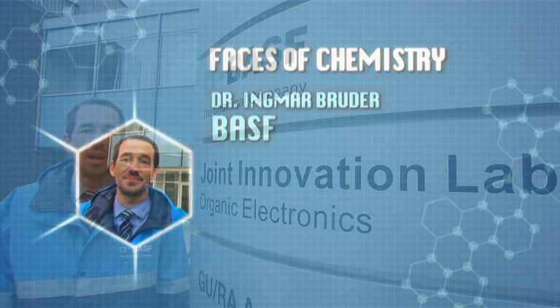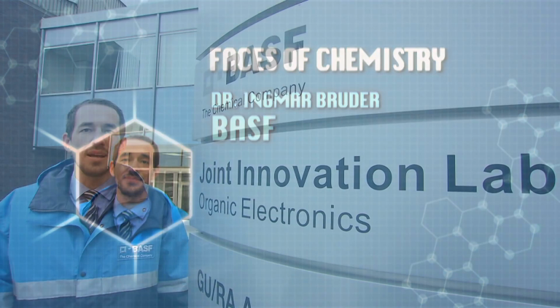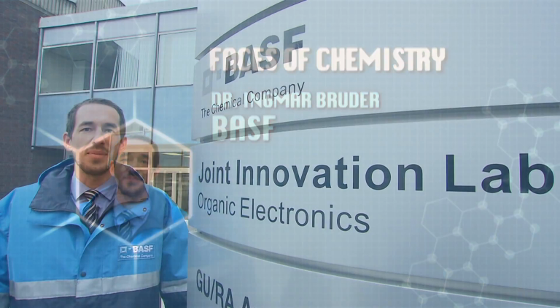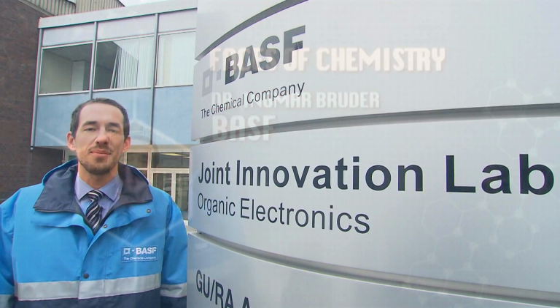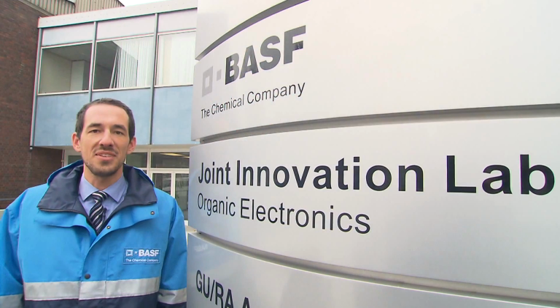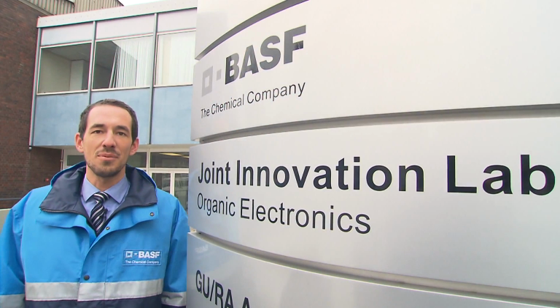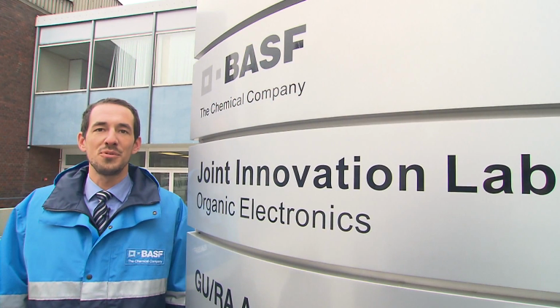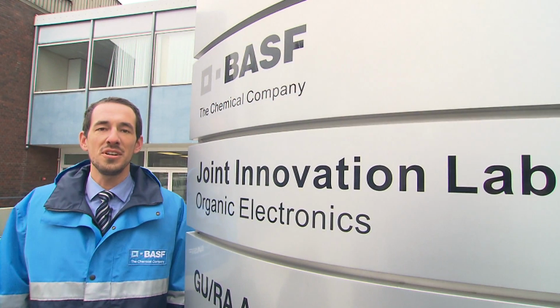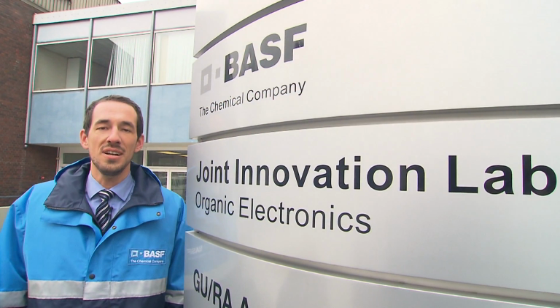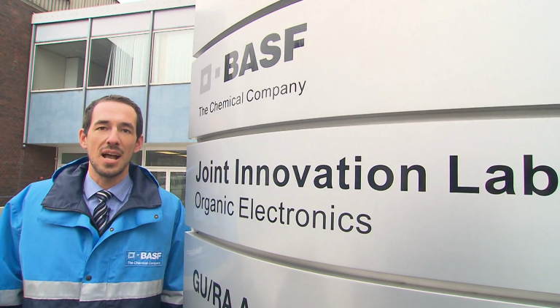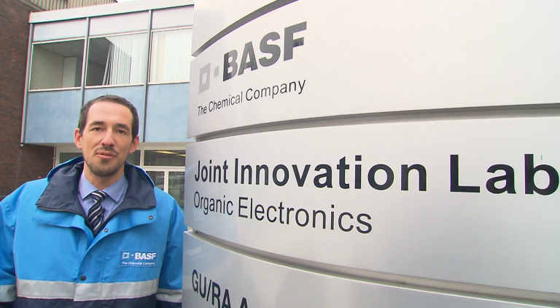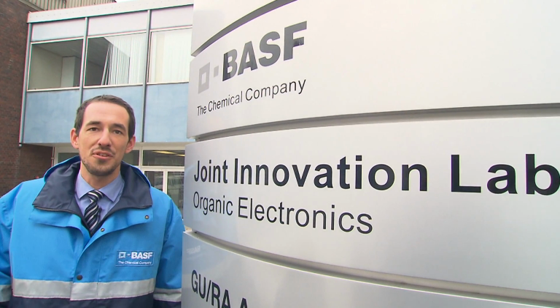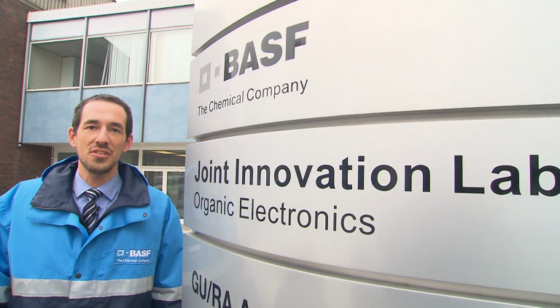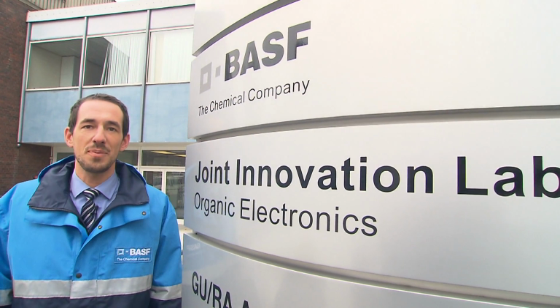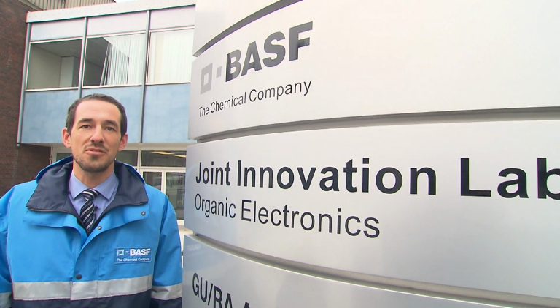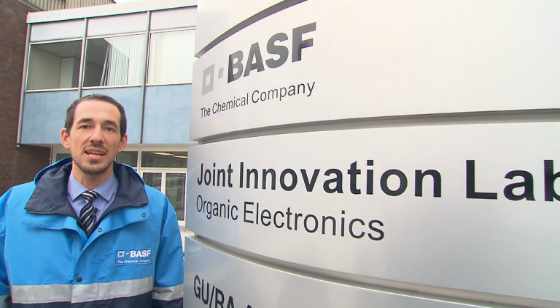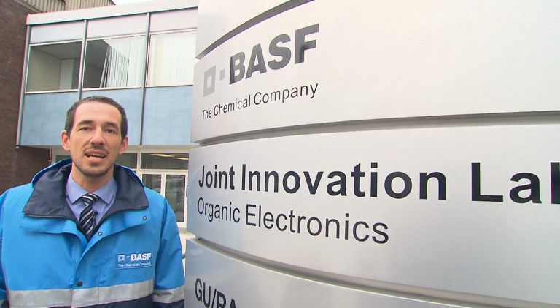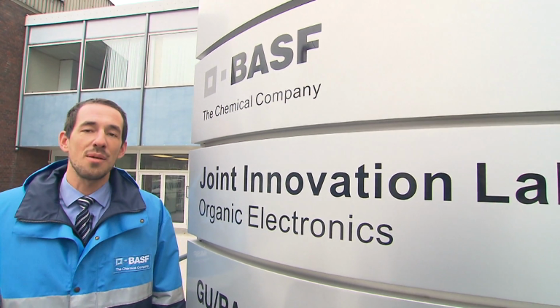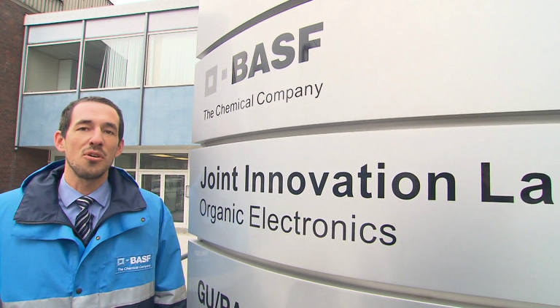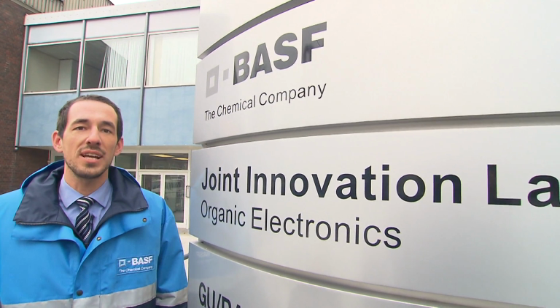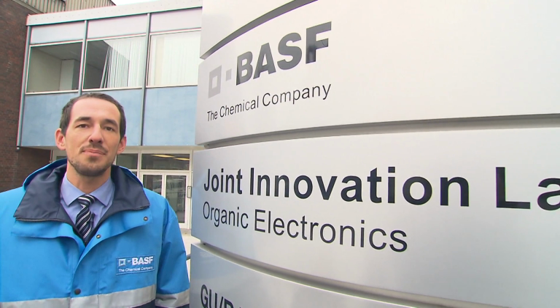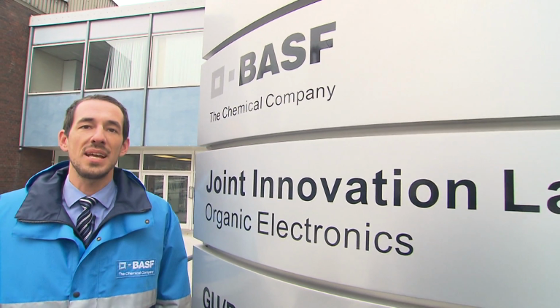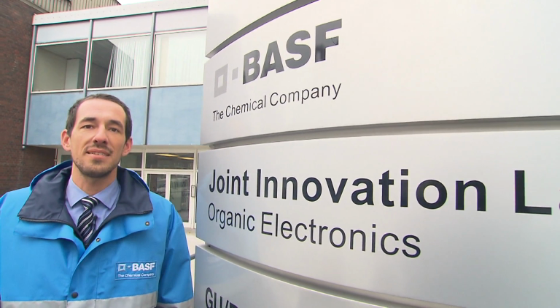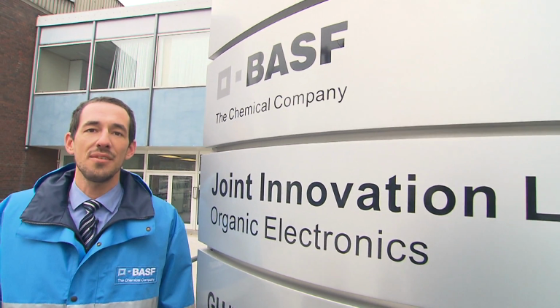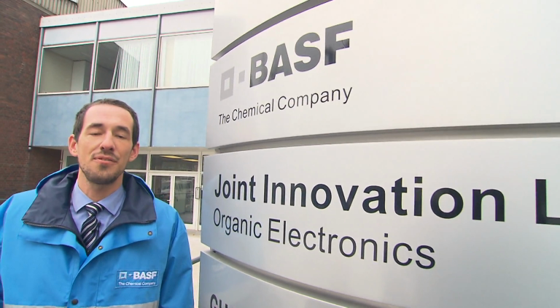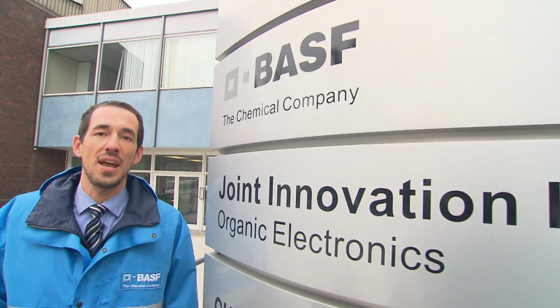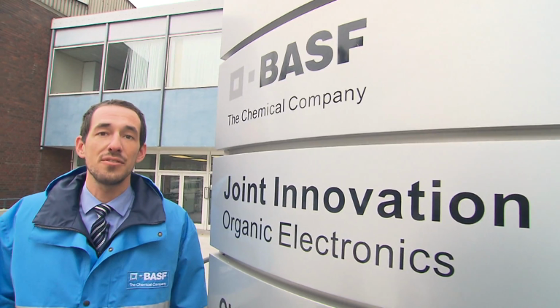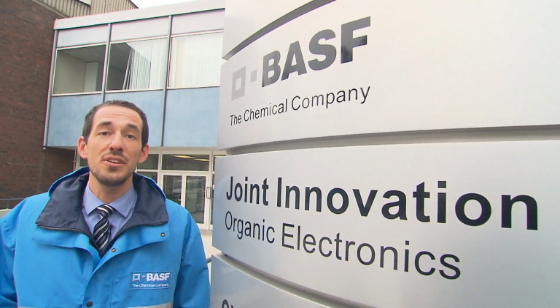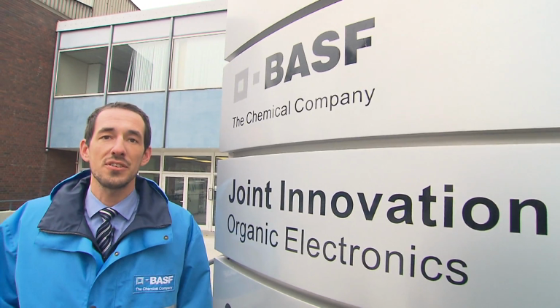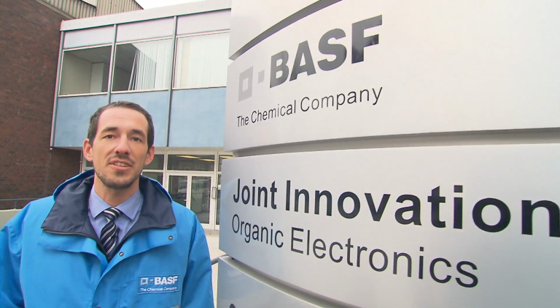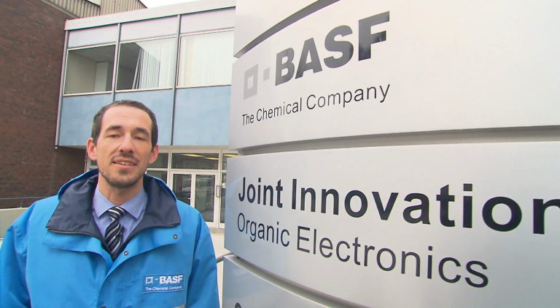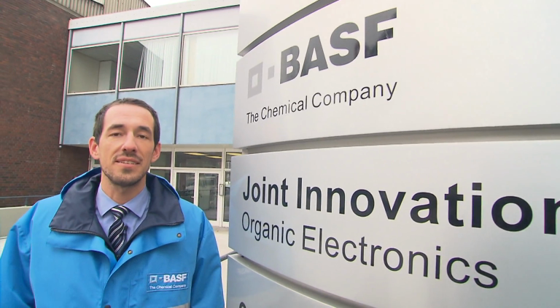Hi, my name is Ingmar Bruder. I'm a physicist by training and I'm working in BASF as a research scientist.